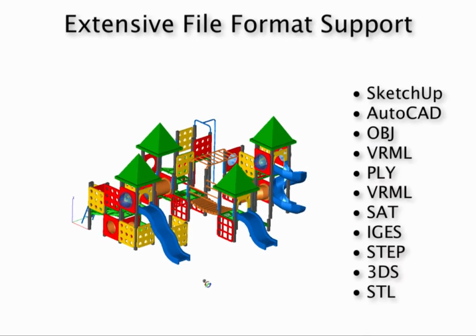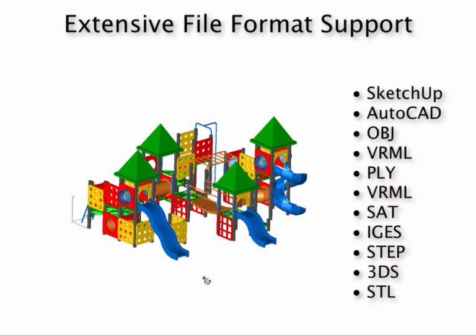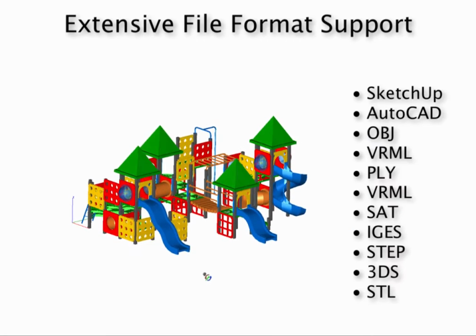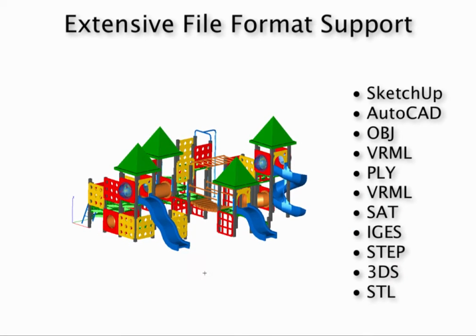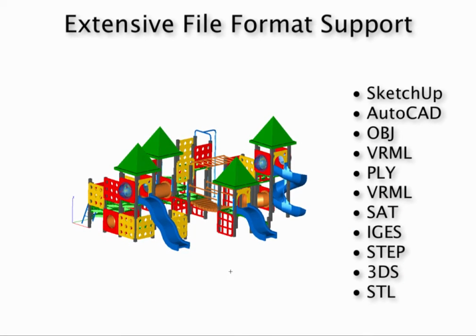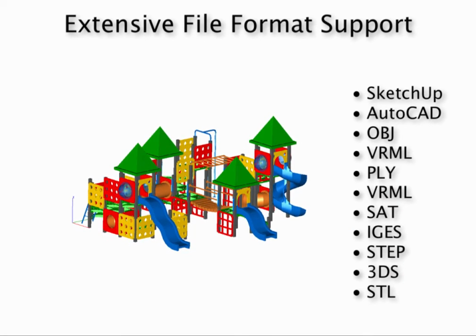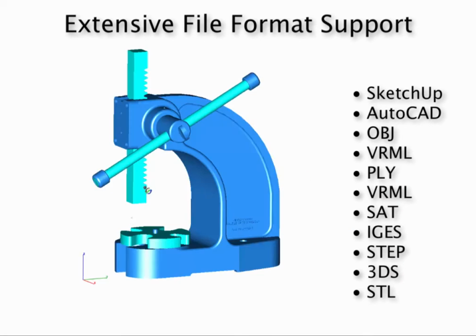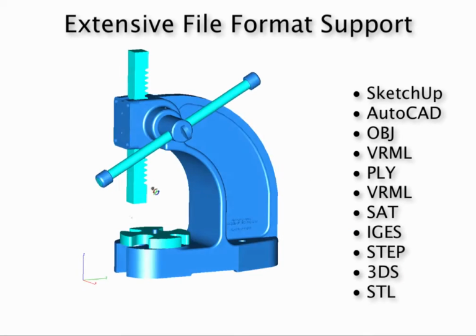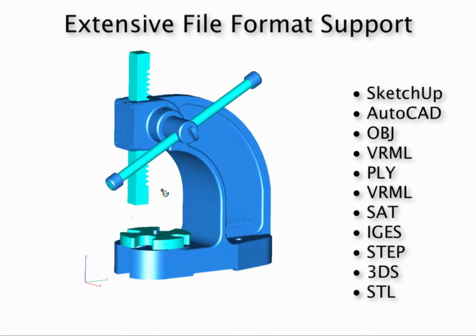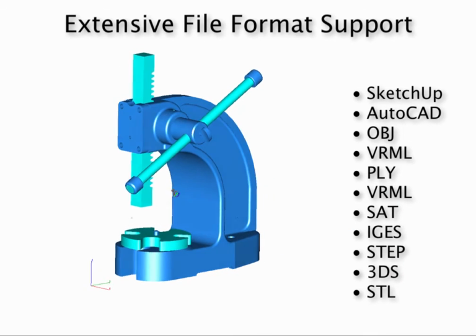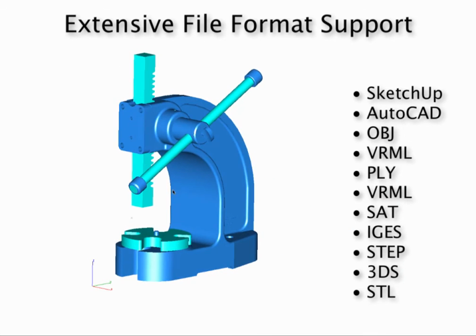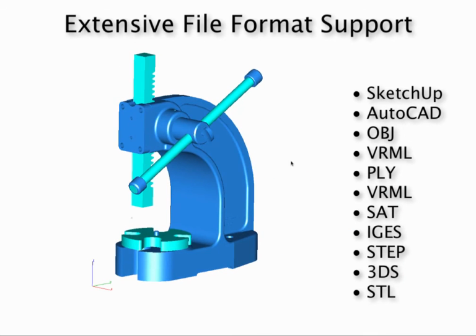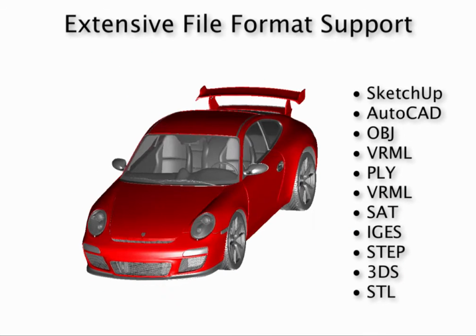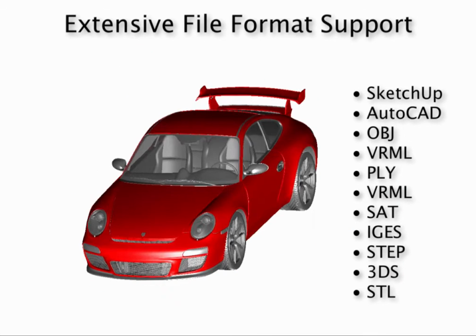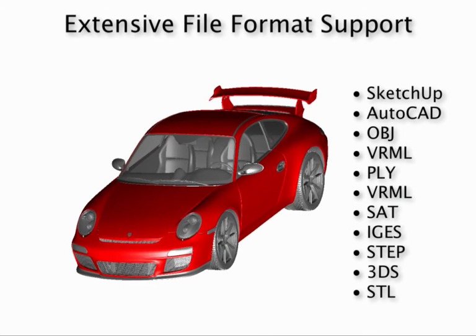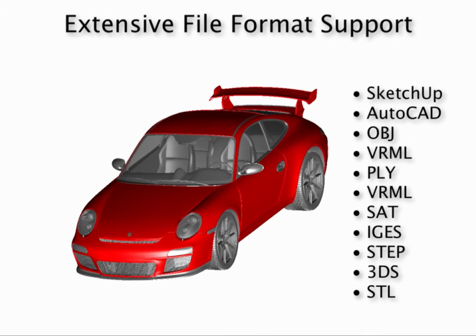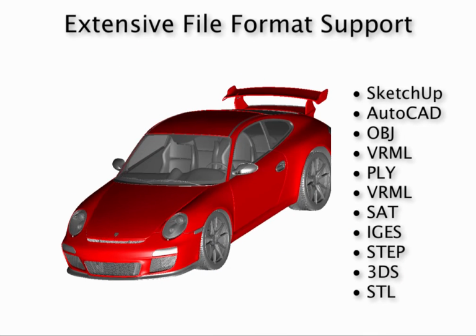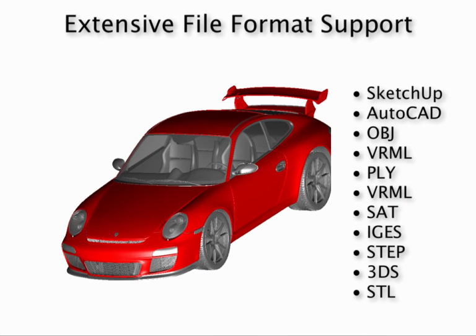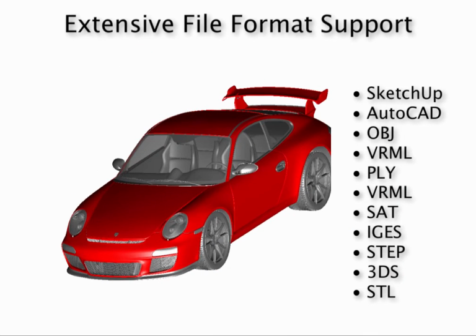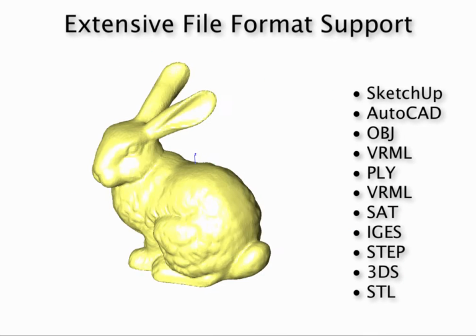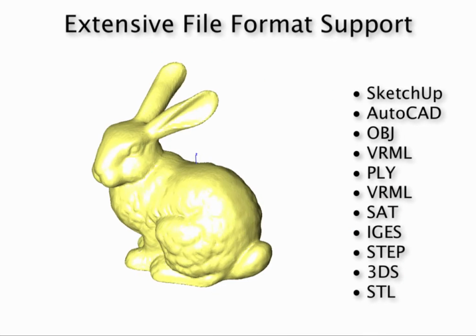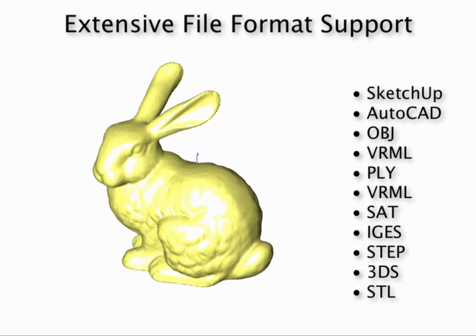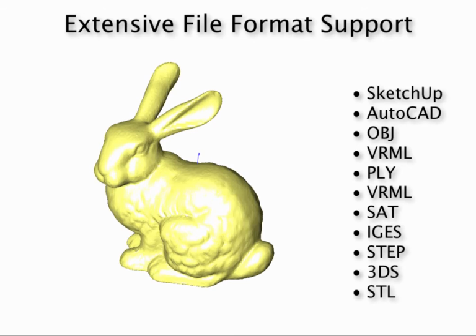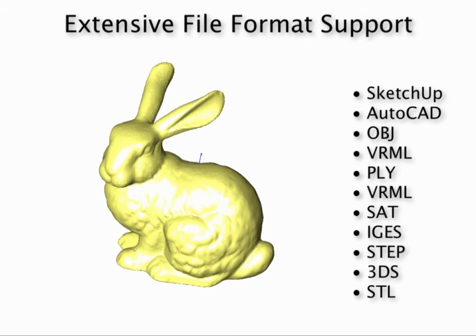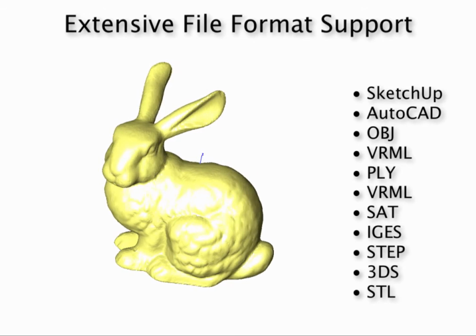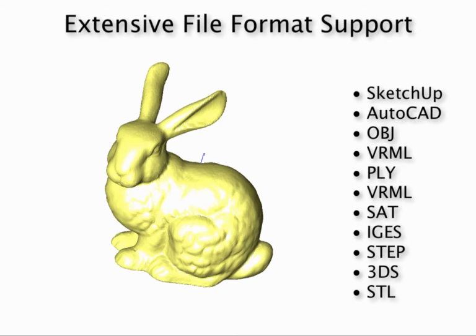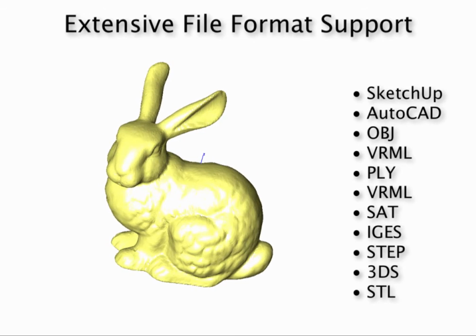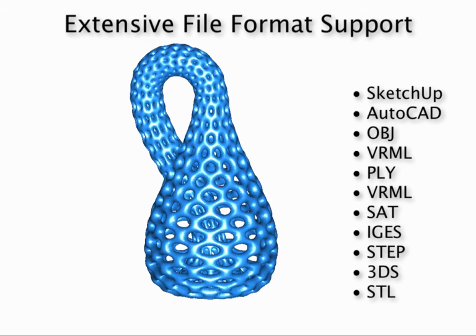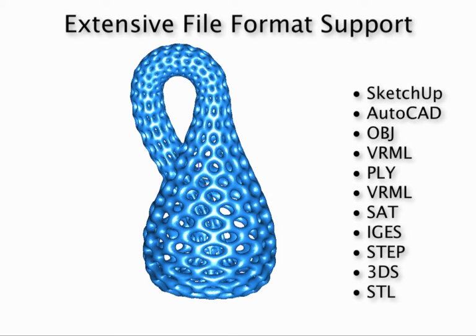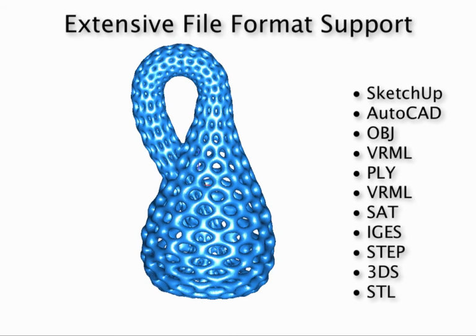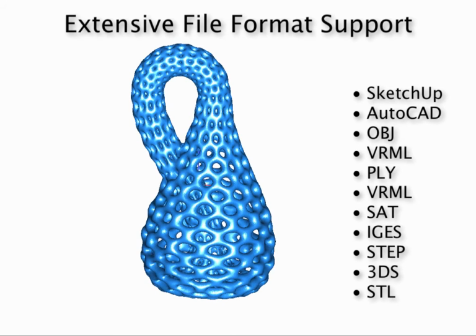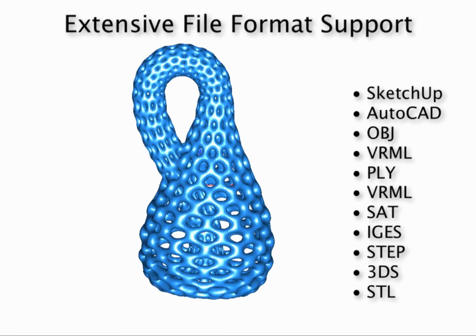Or use one of the many file imports to bring in data from SketchUp, AutoCAD, OBJ, PLY, or STL.